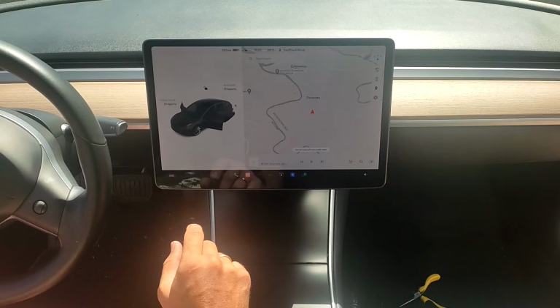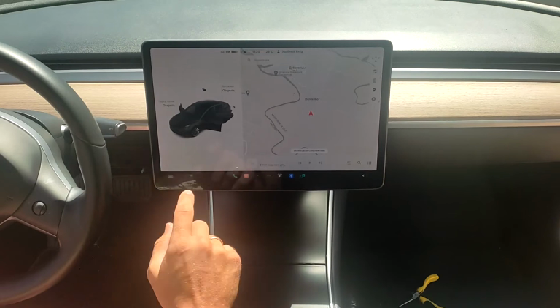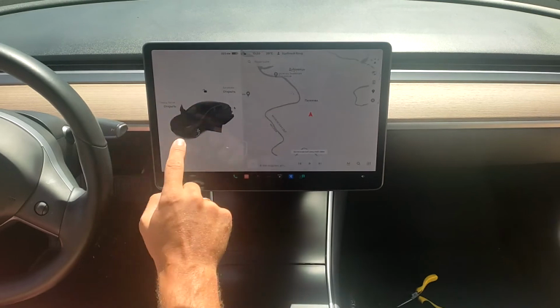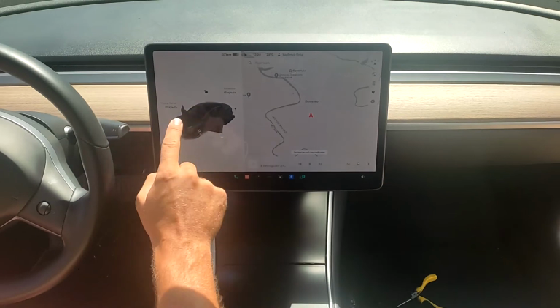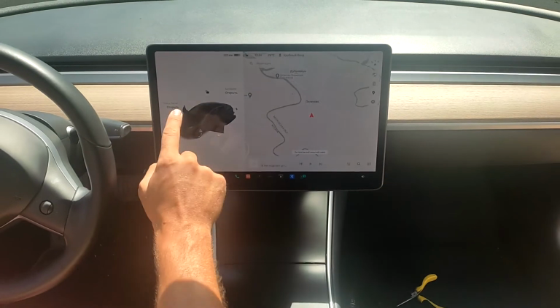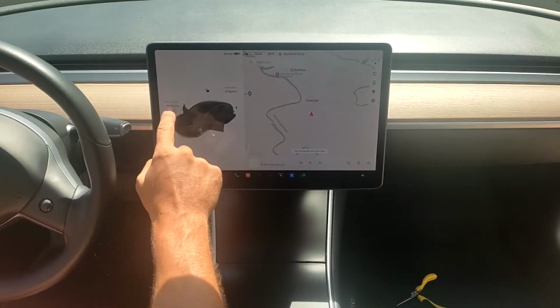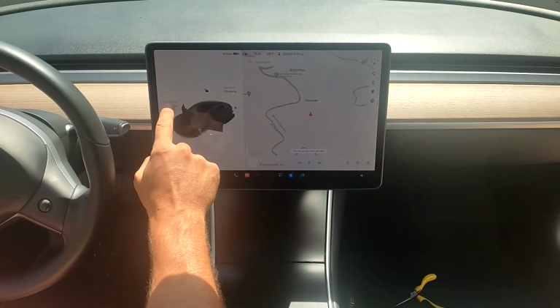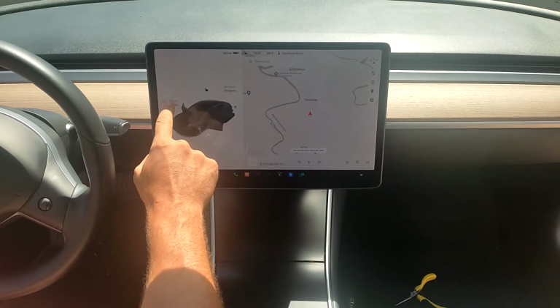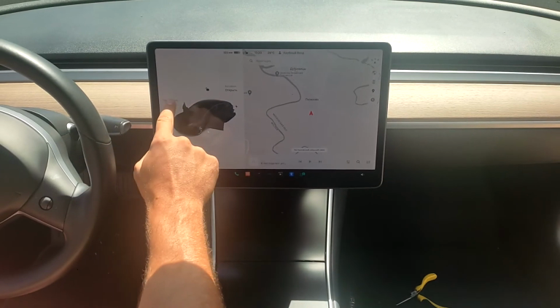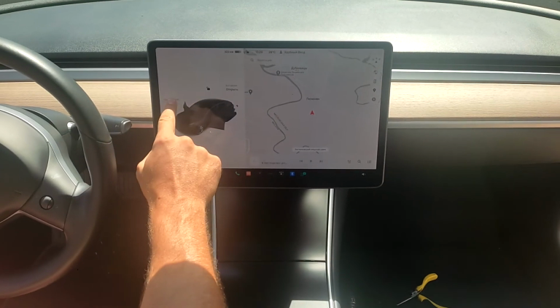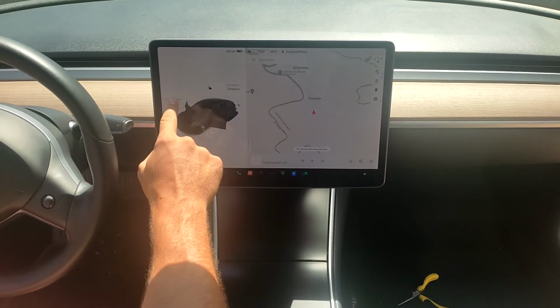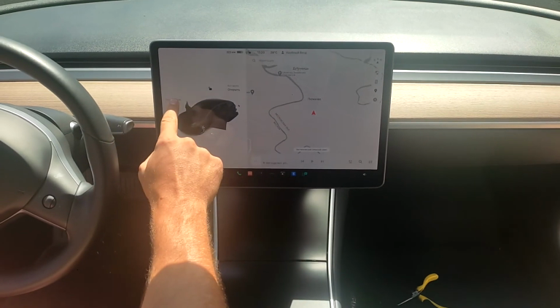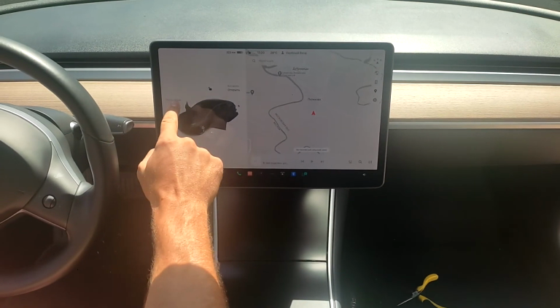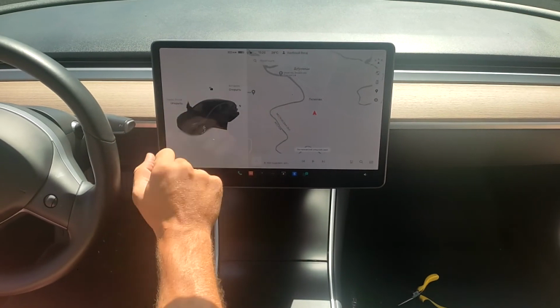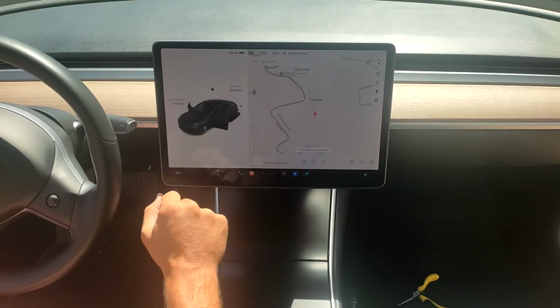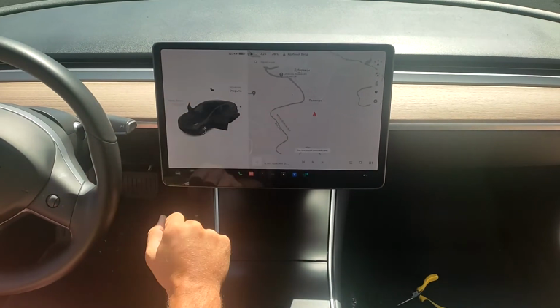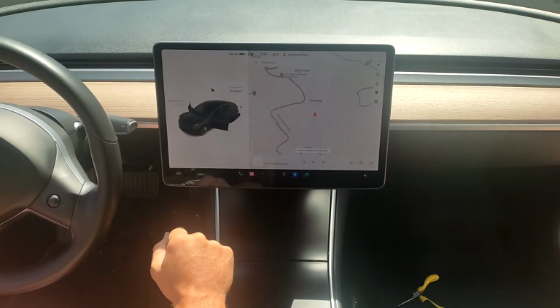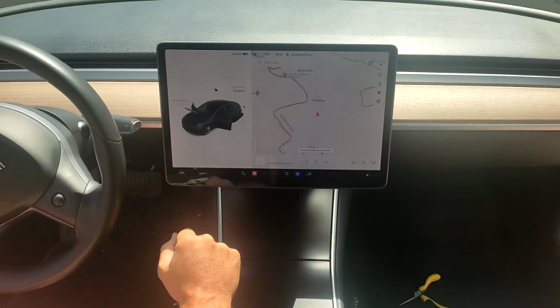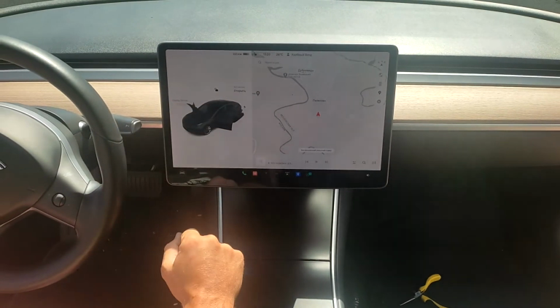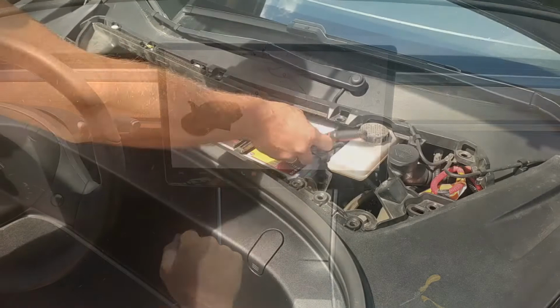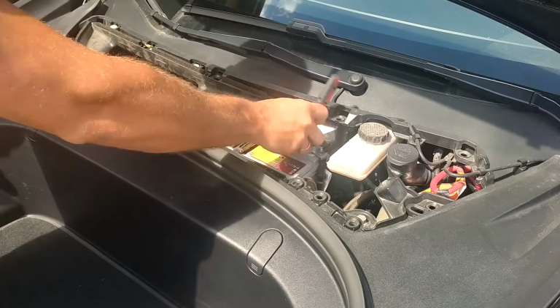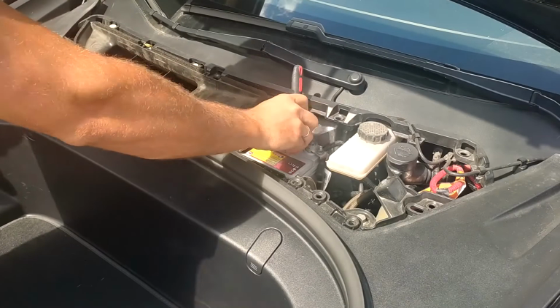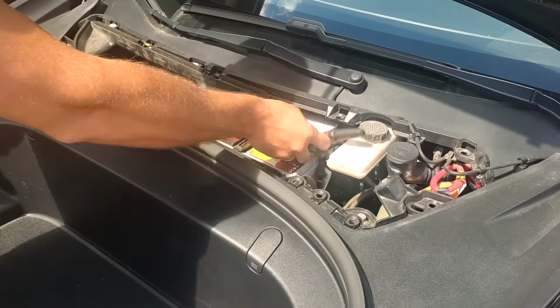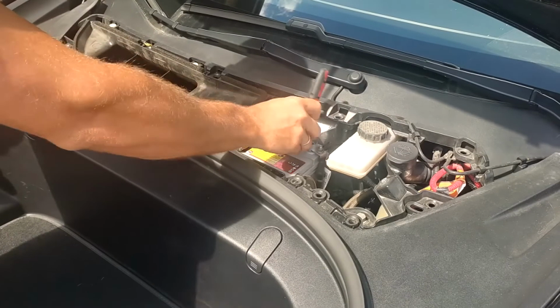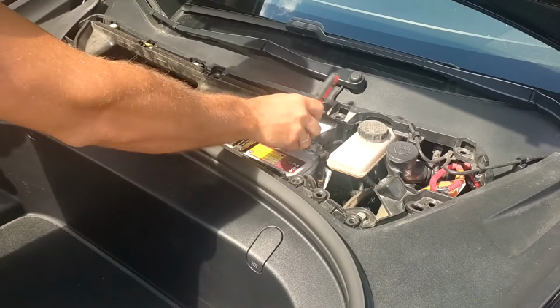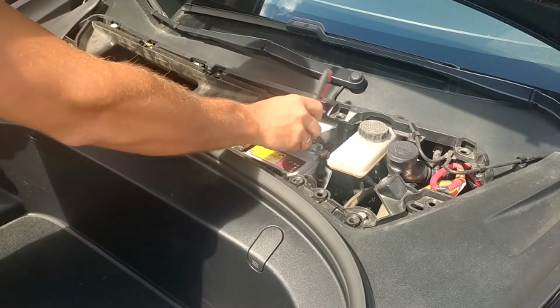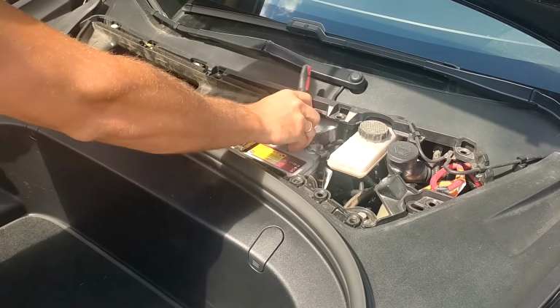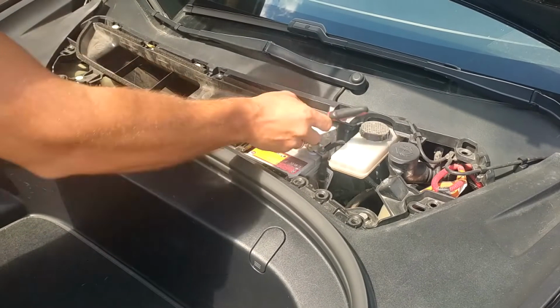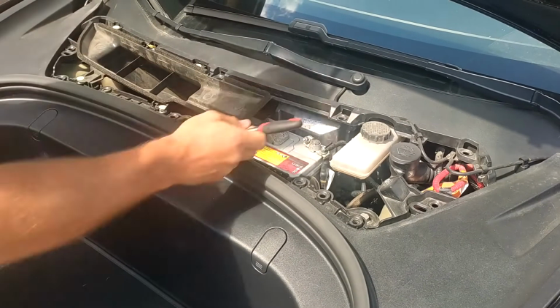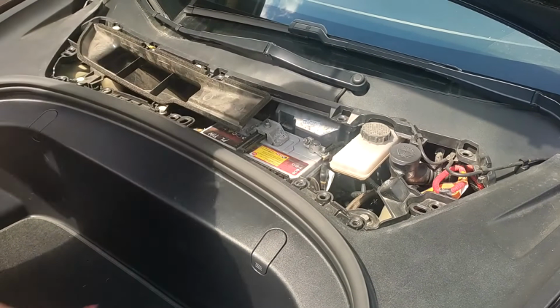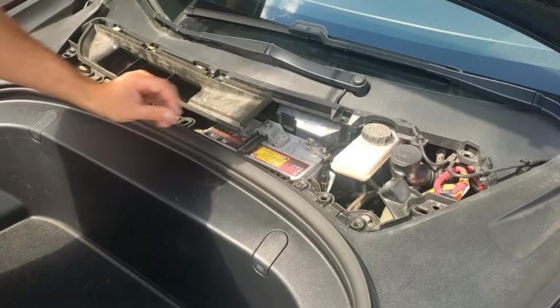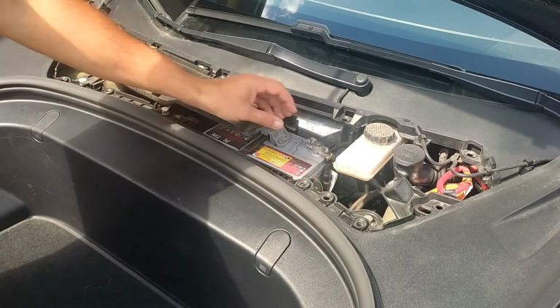Hi there! In this video I will show you how to disassemble a computer in Tesla Model 3 or Model Y.